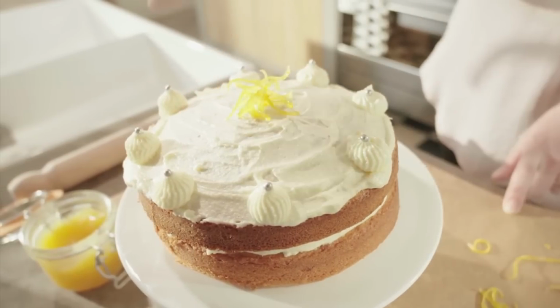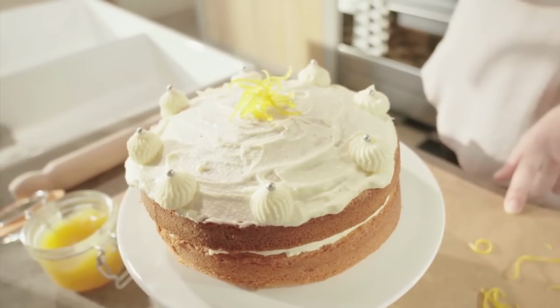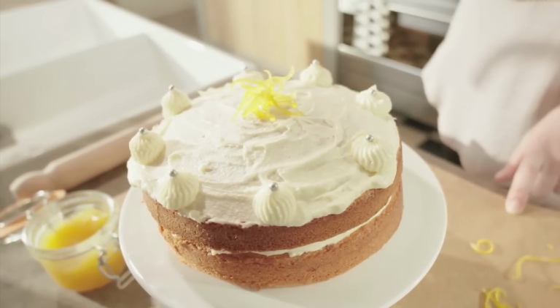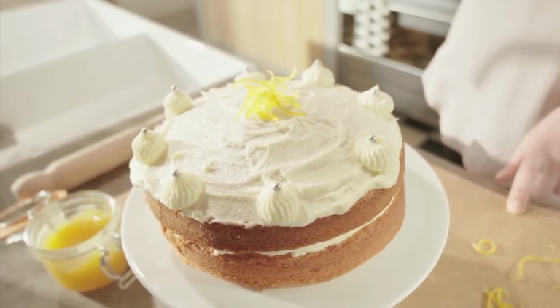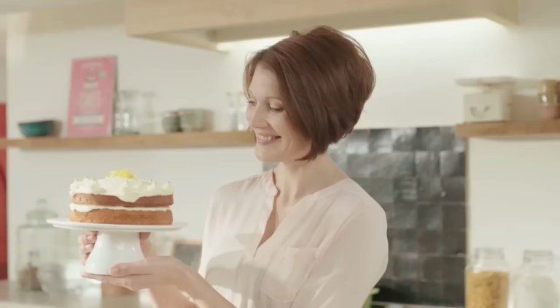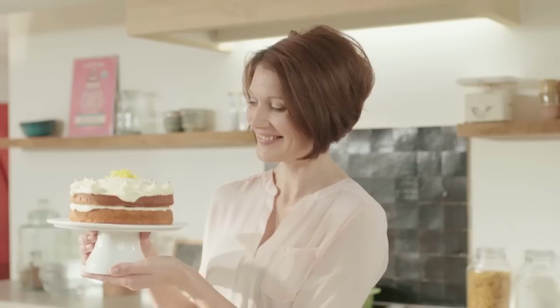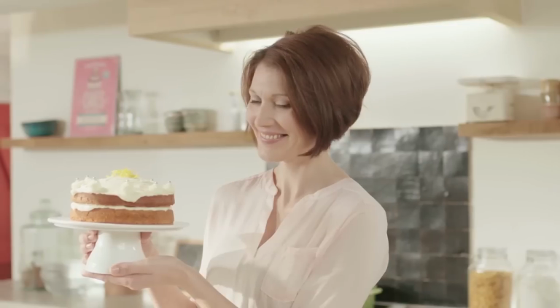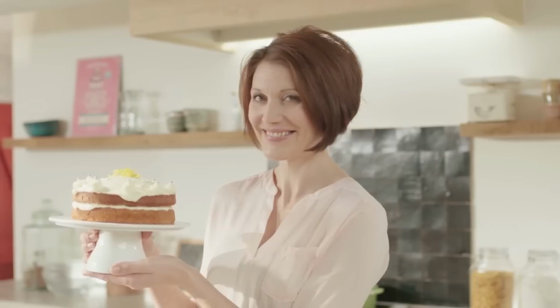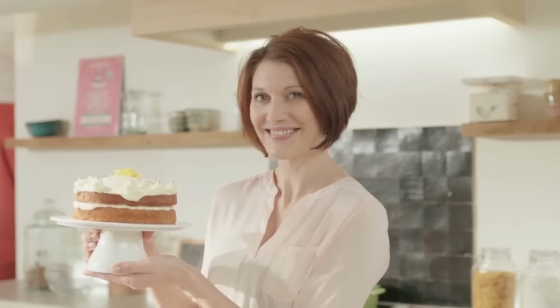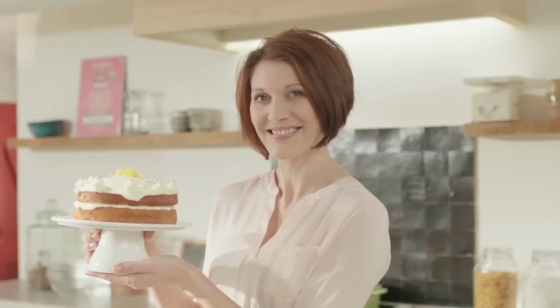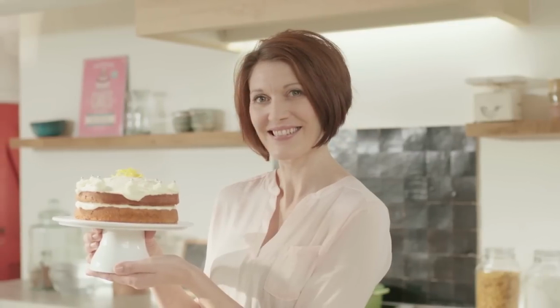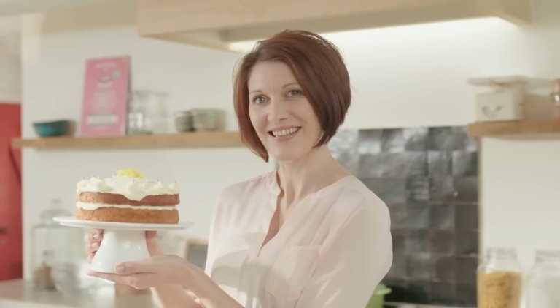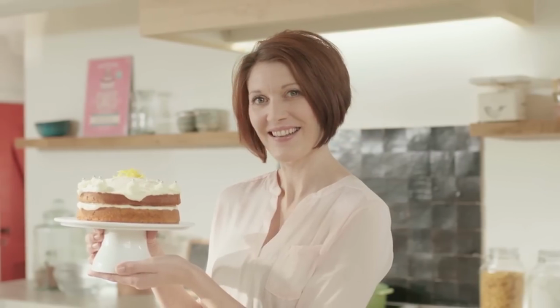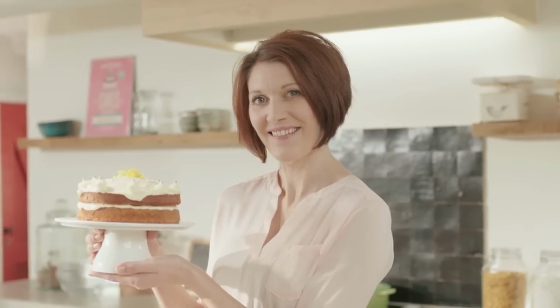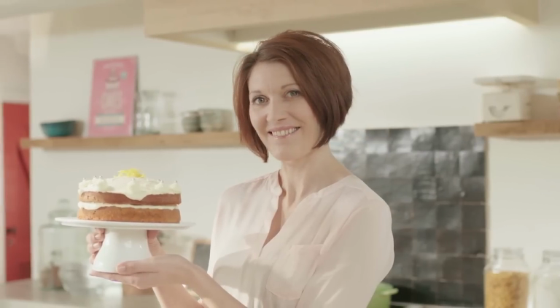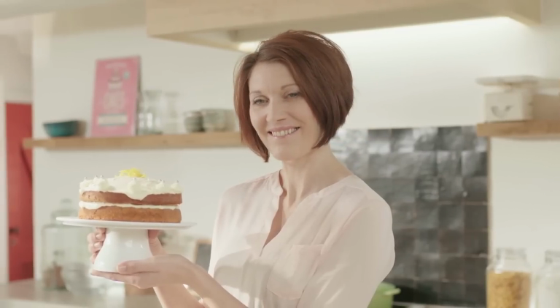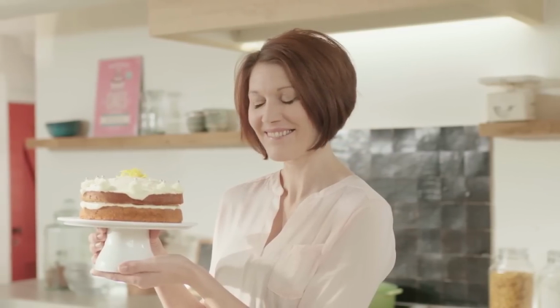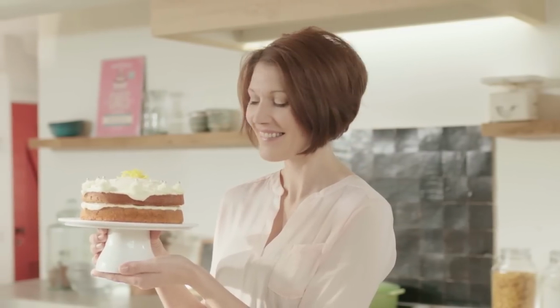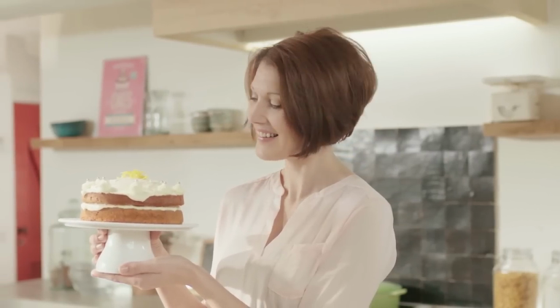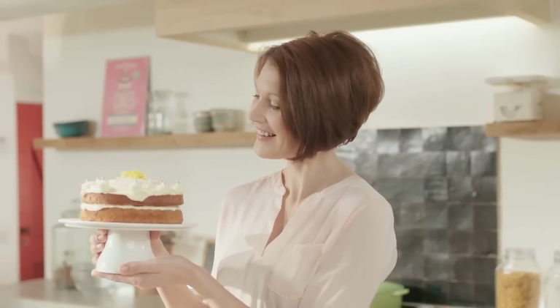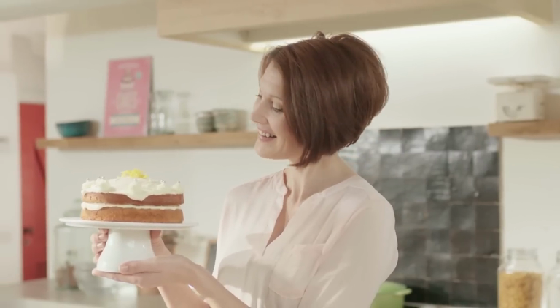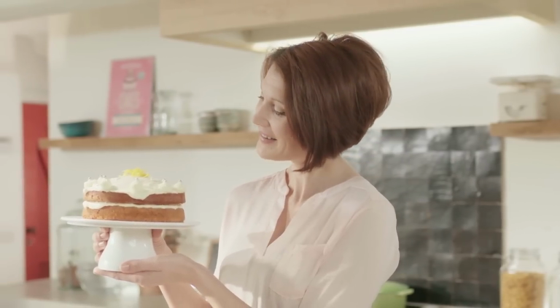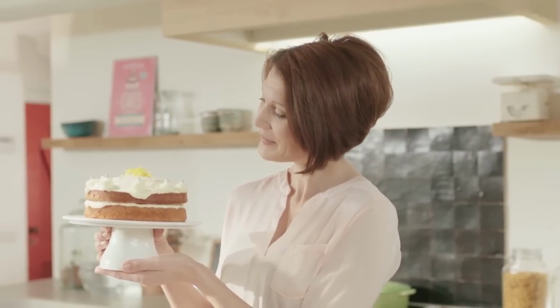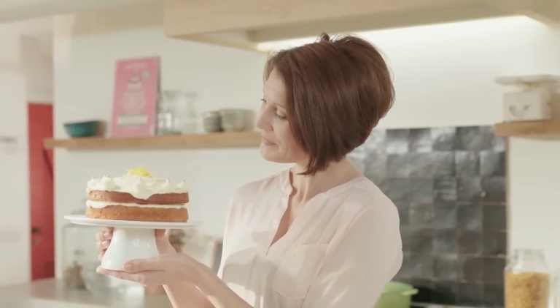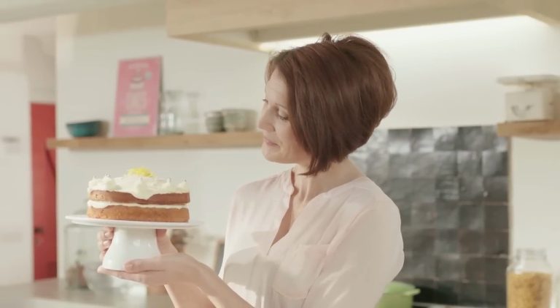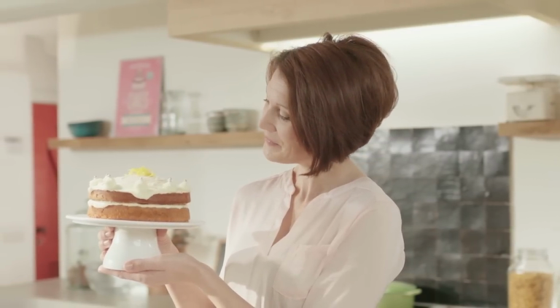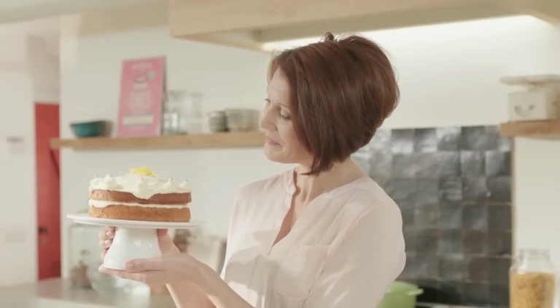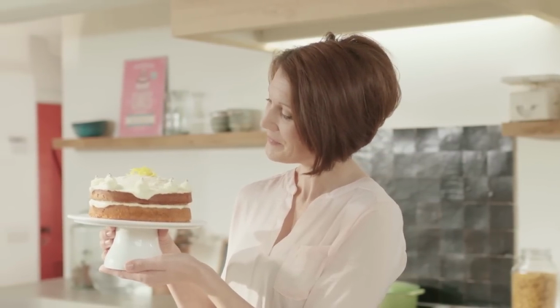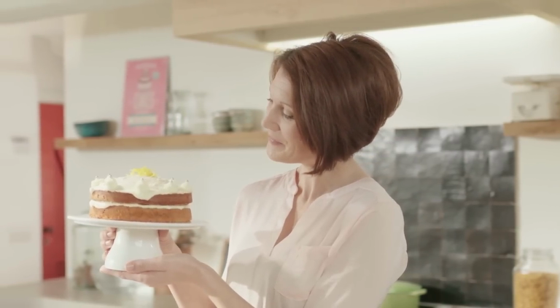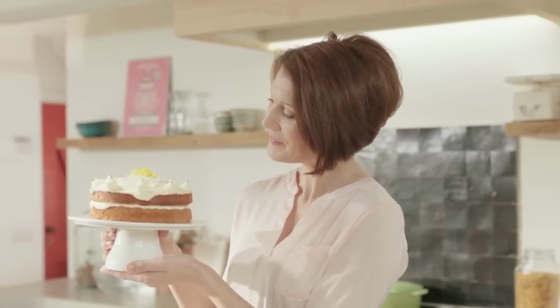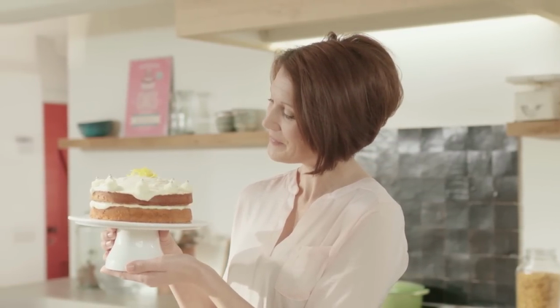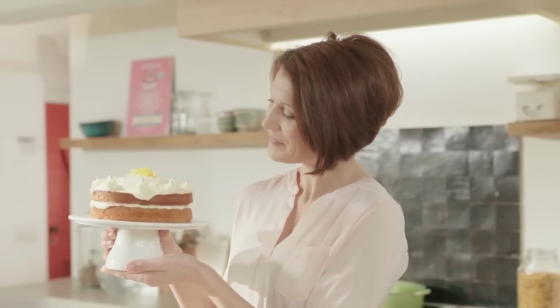Beautifully decorated, tasty and fresh, the Zesty Lemon Celebration Cake. Enjoy.